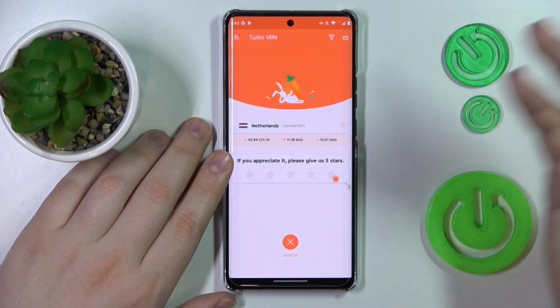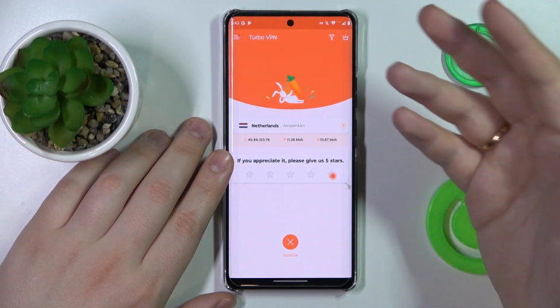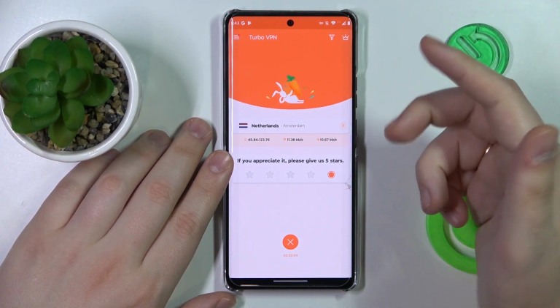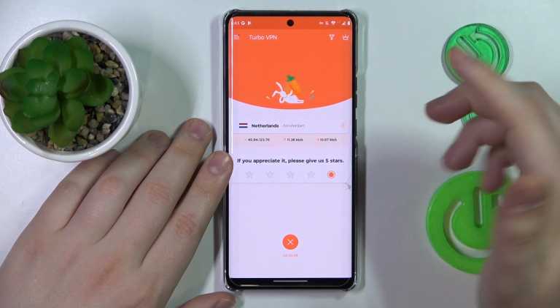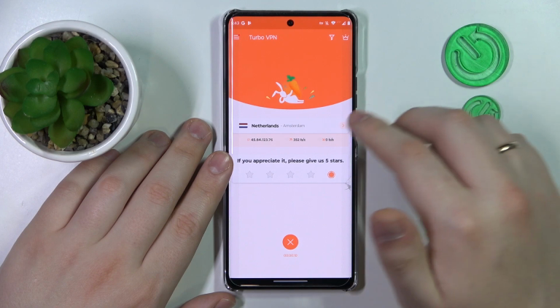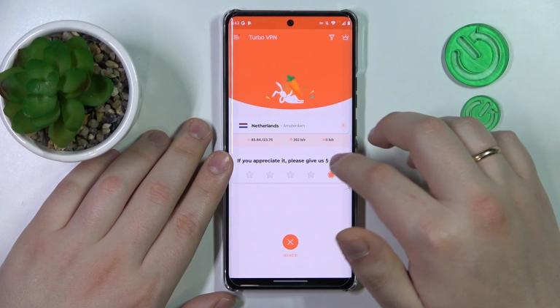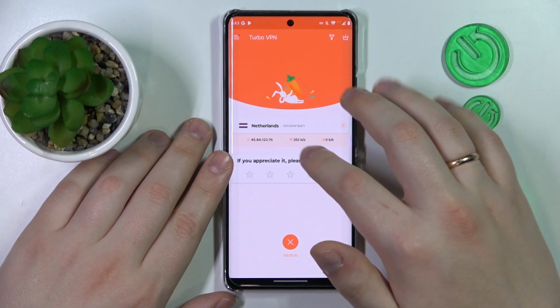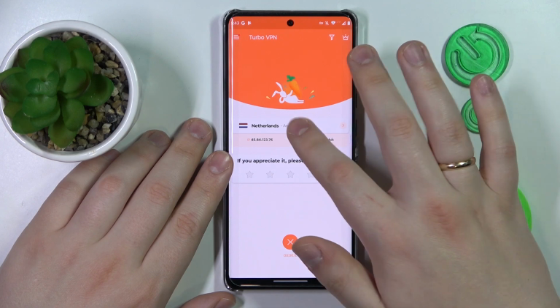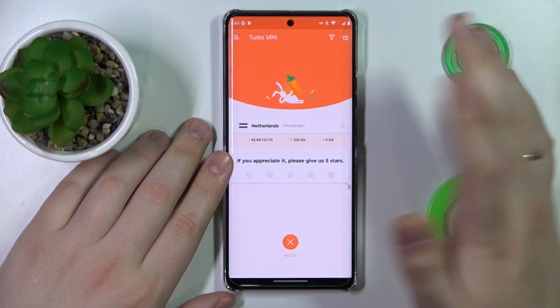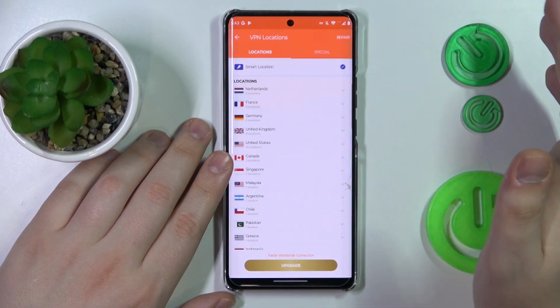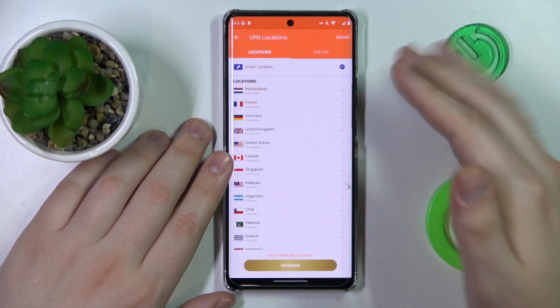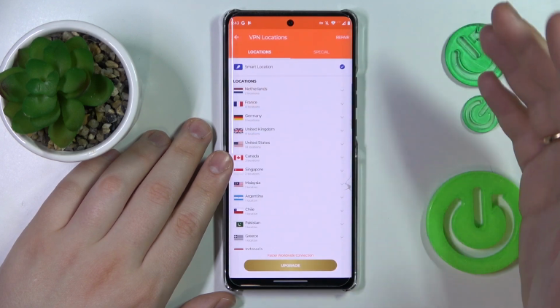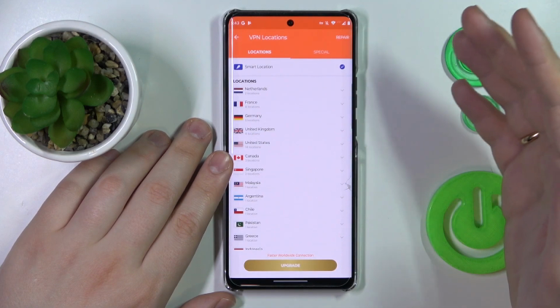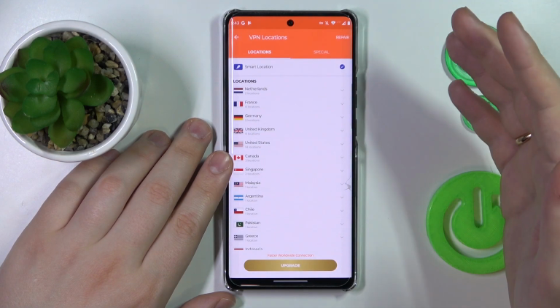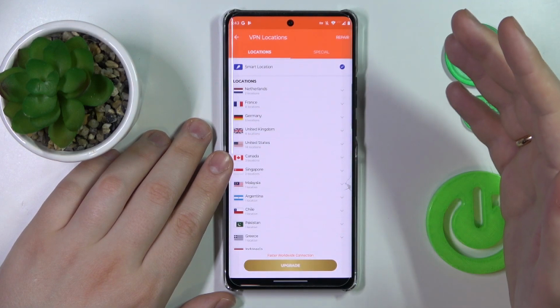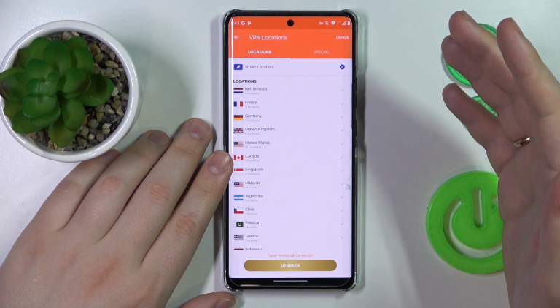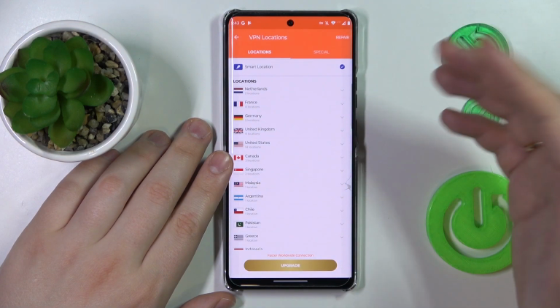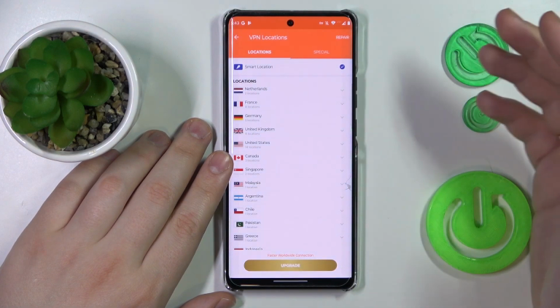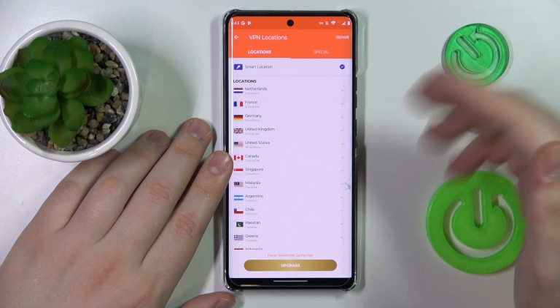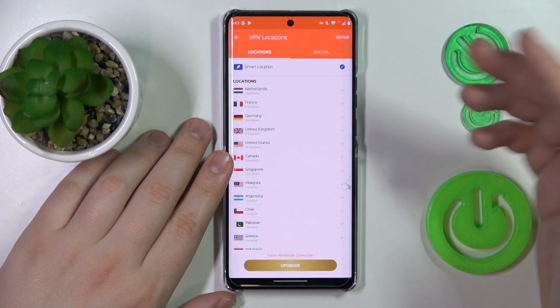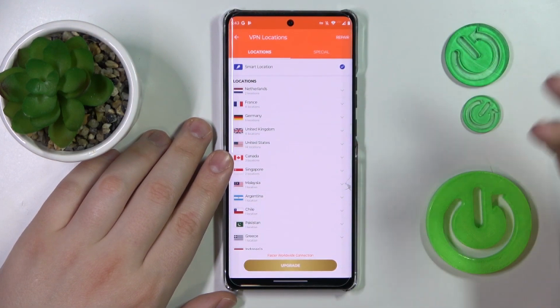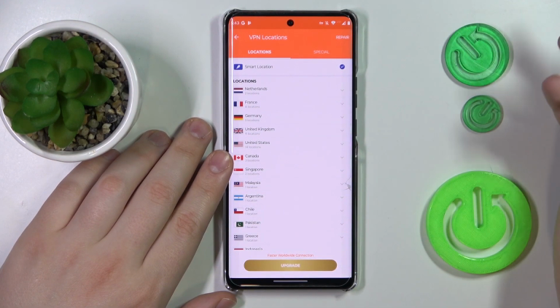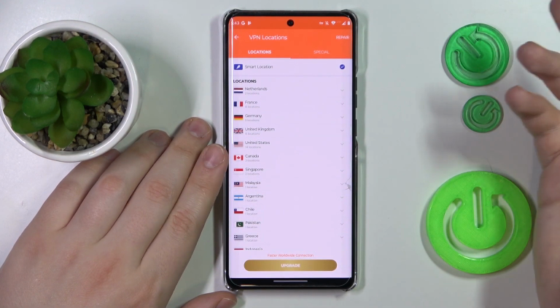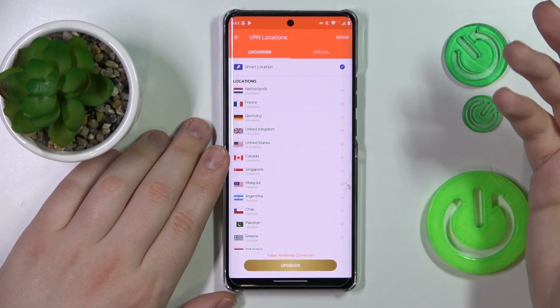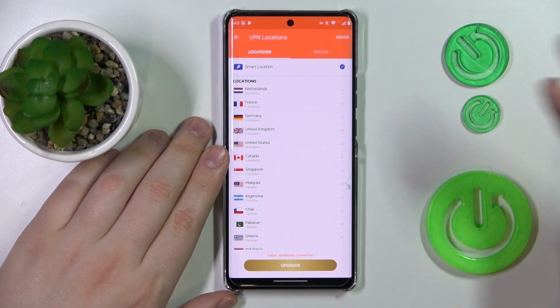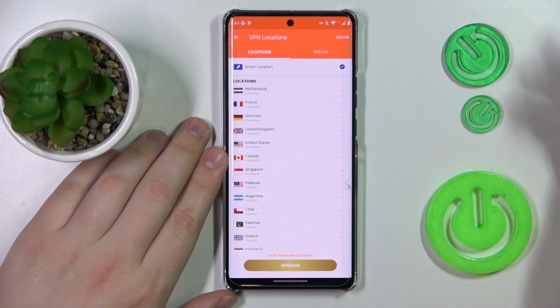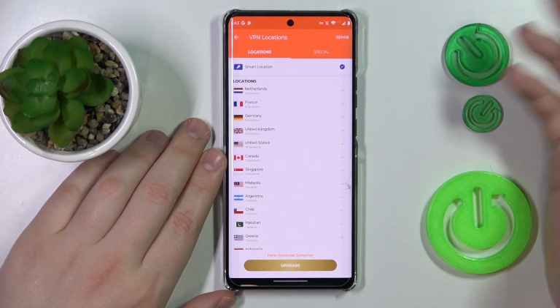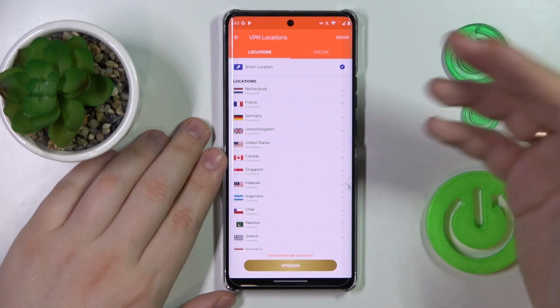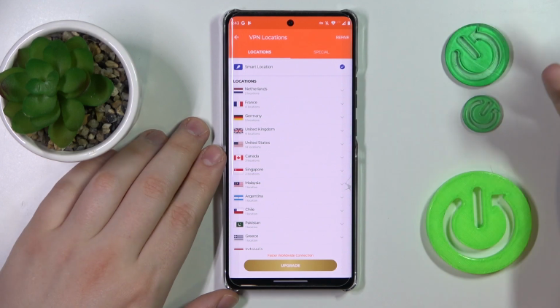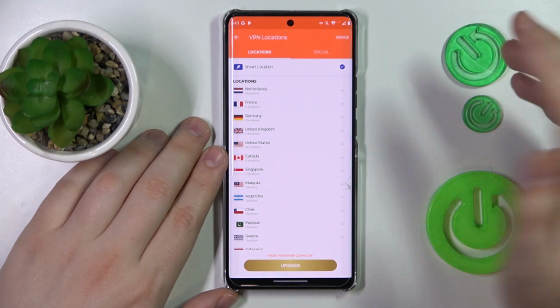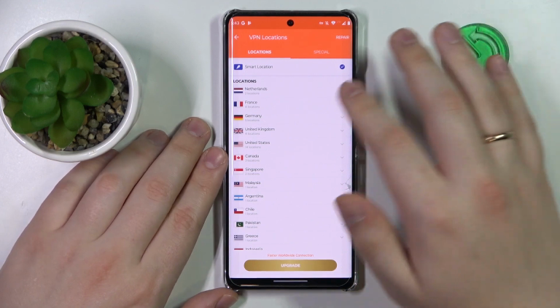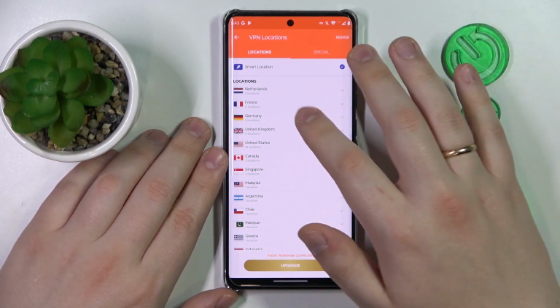While connected to VPN you can change the server, country, or even the city or town that you are connected to.